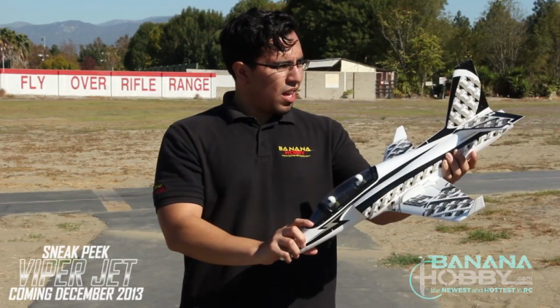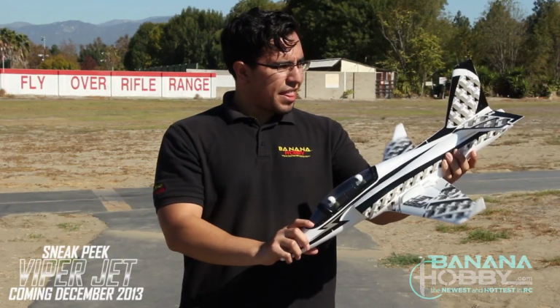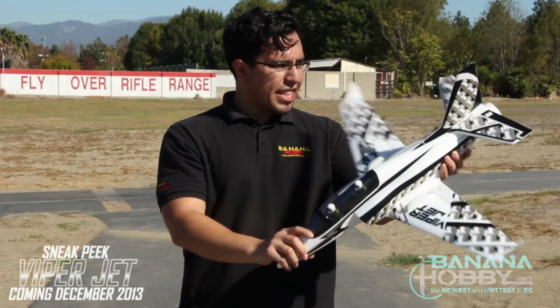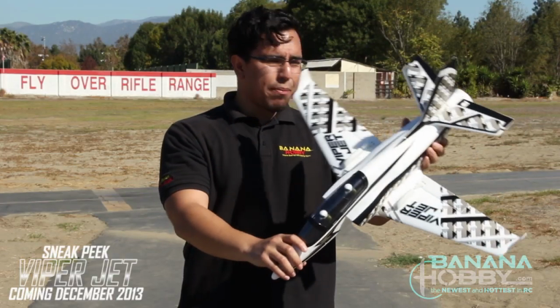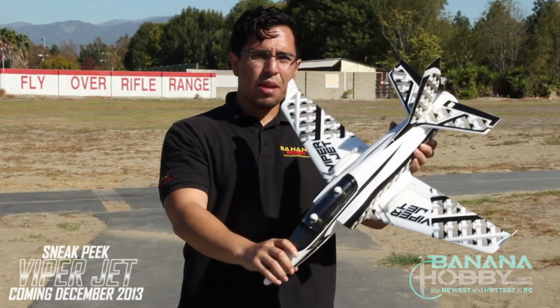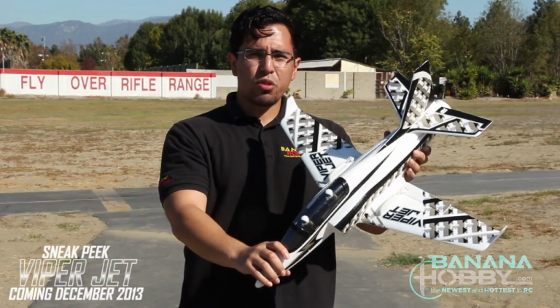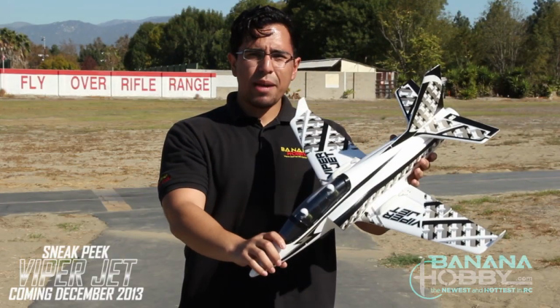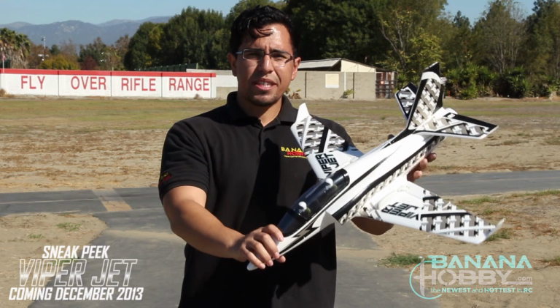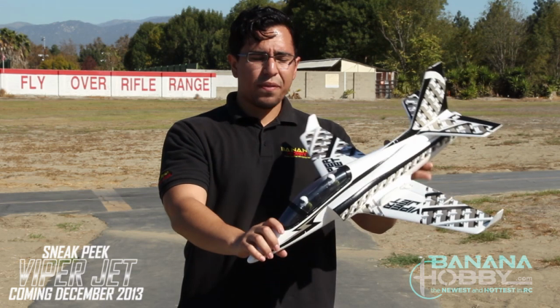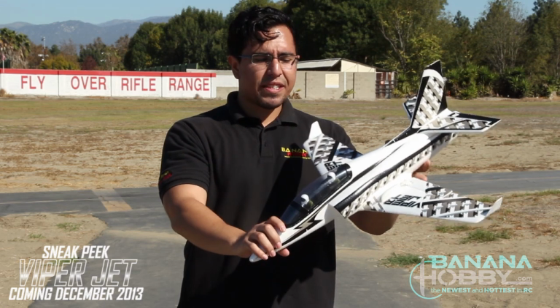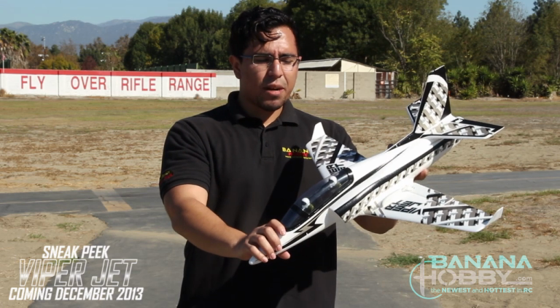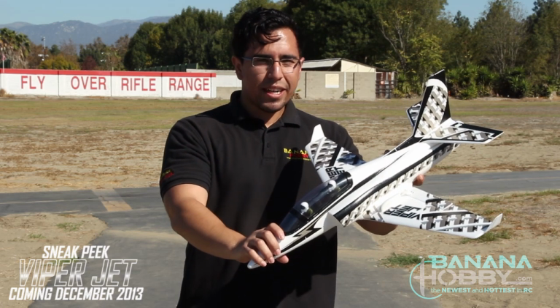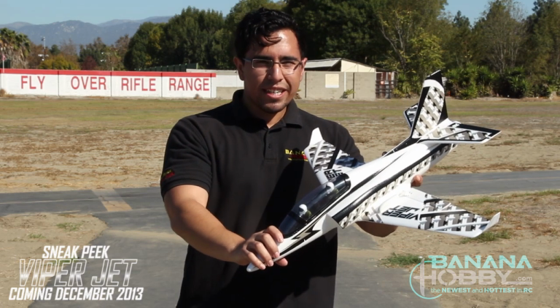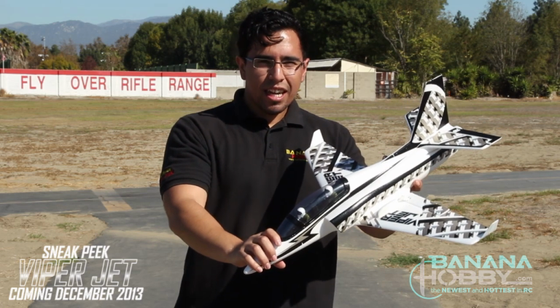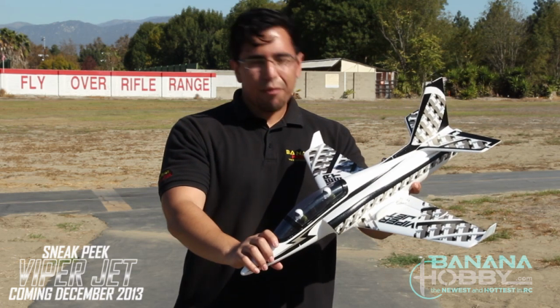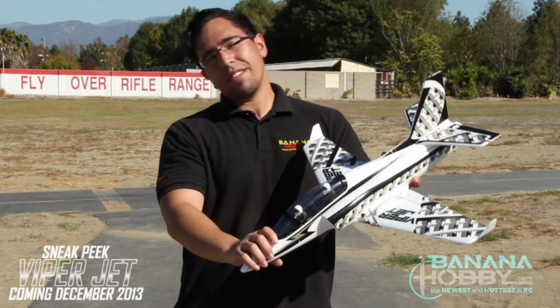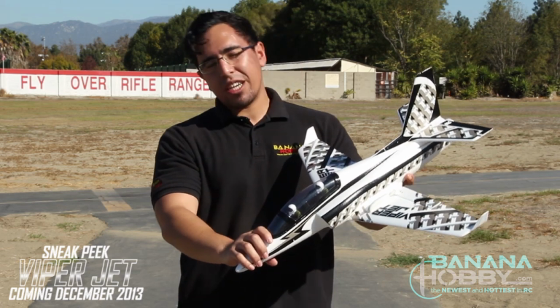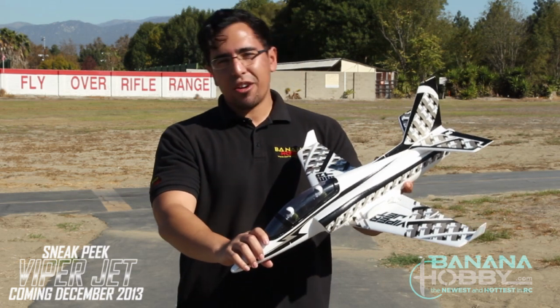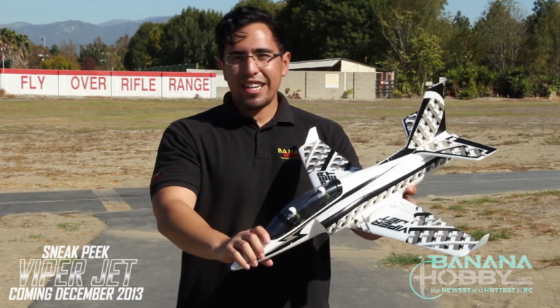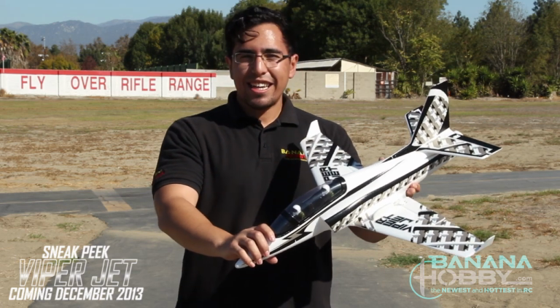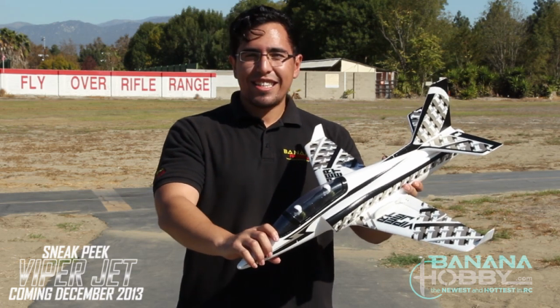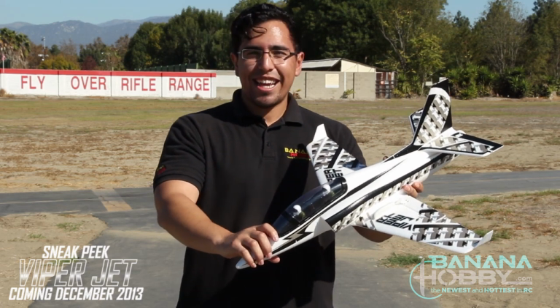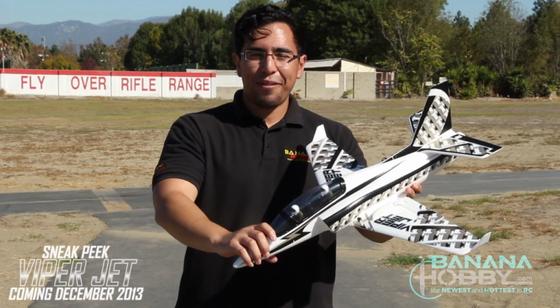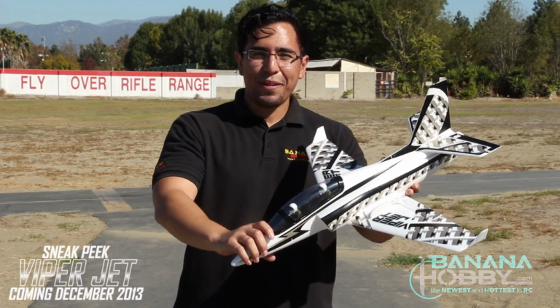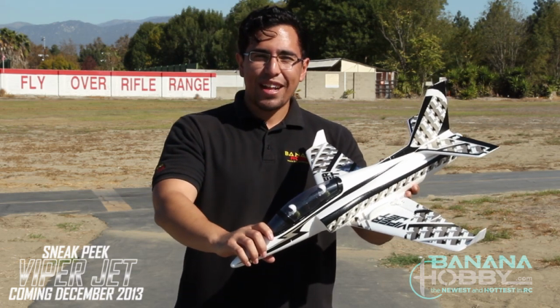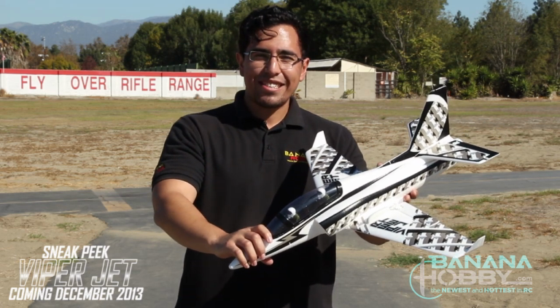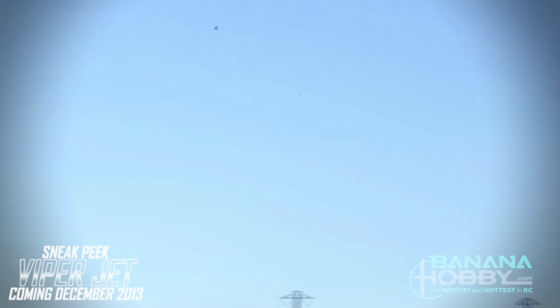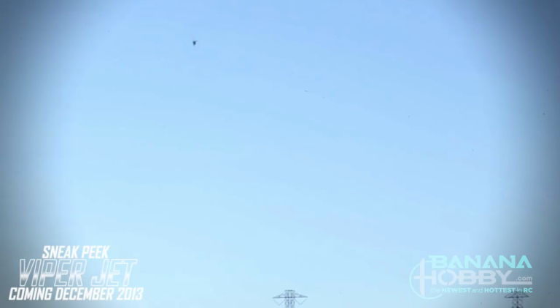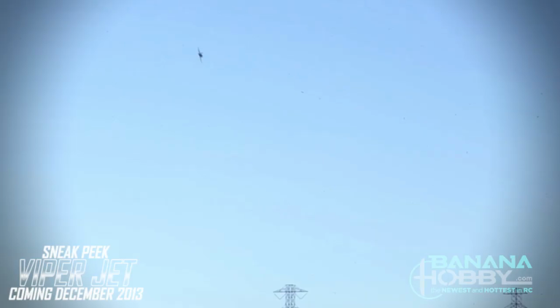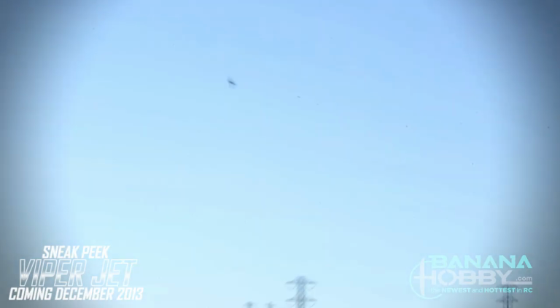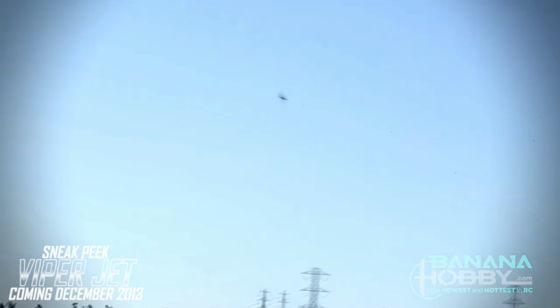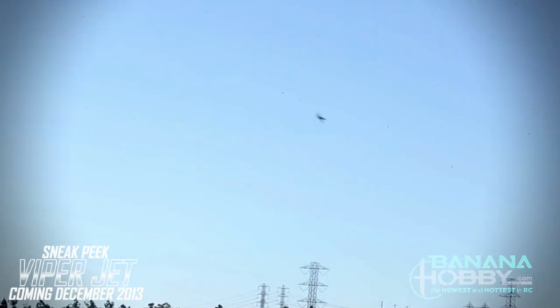I think that pretty much wraps it up for this airplane. We're going to go ahead and take it out for a flight so we can check it out.